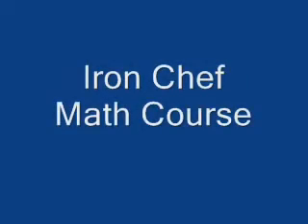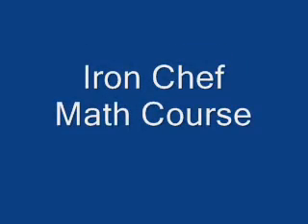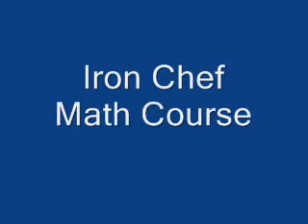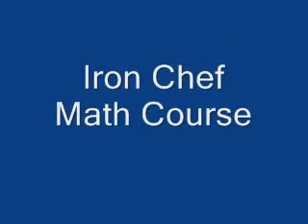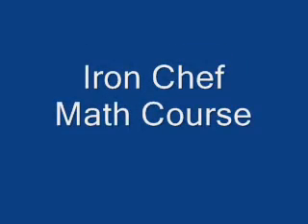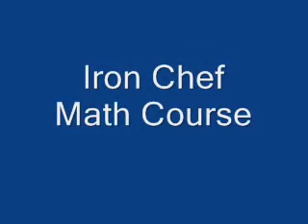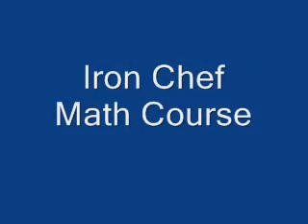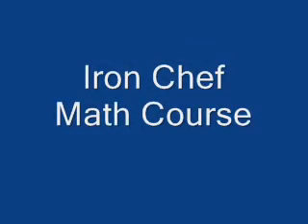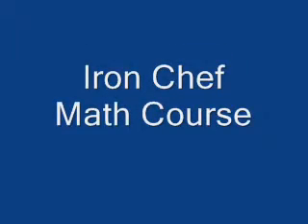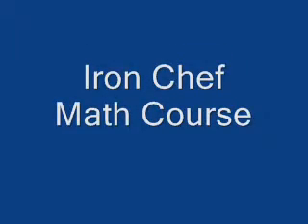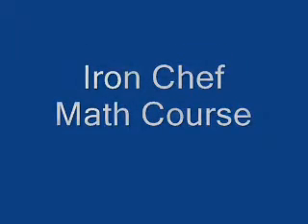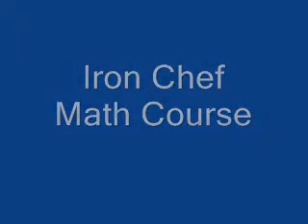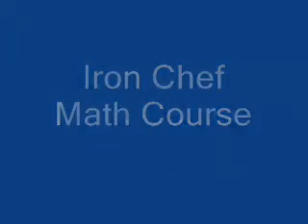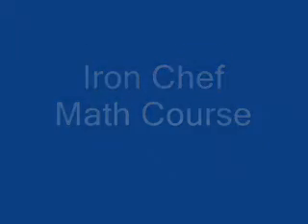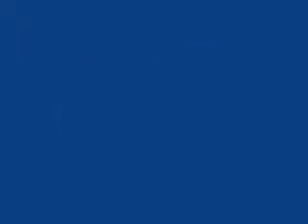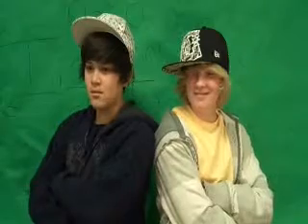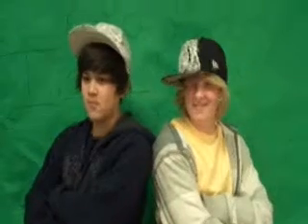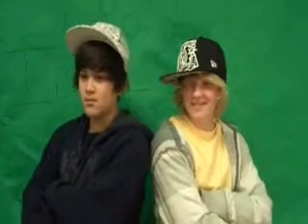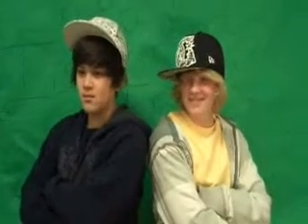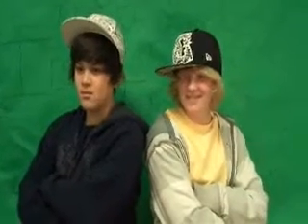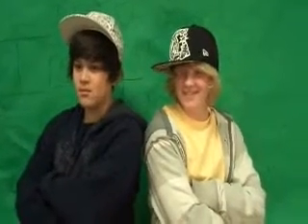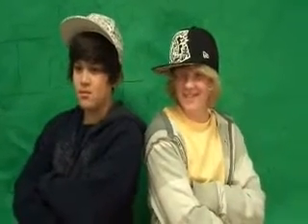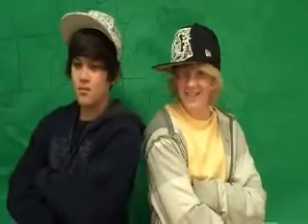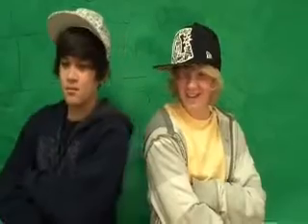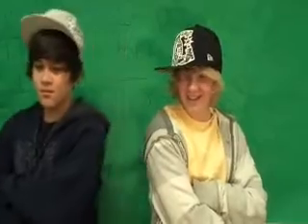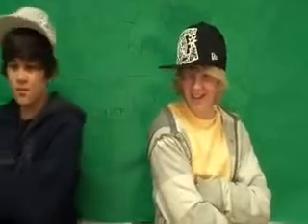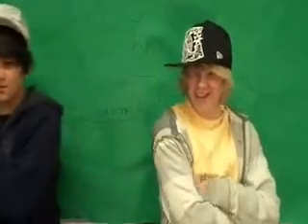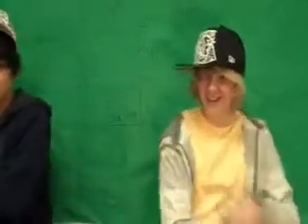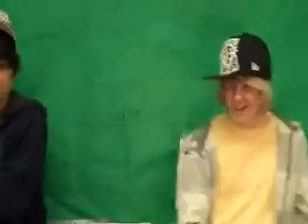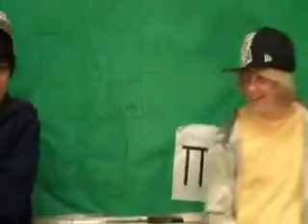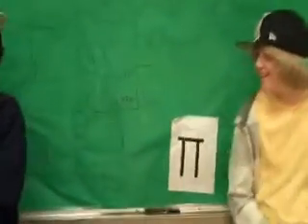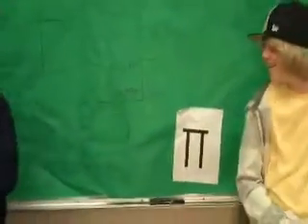Welcome to Iron Chef Math Course. Today I have a video at the top.